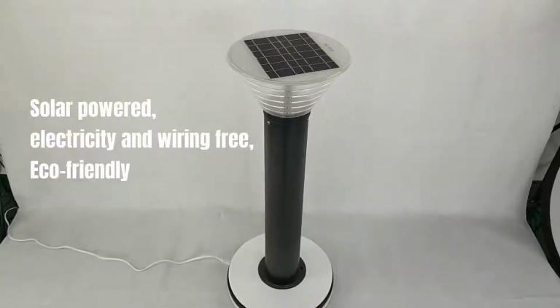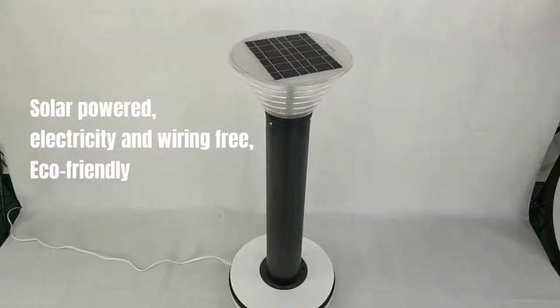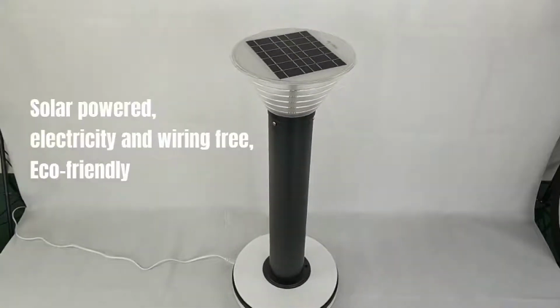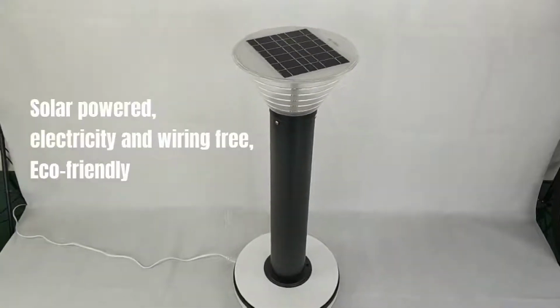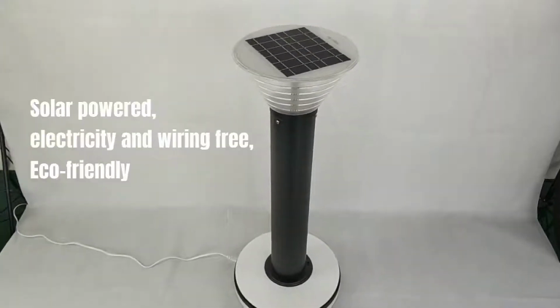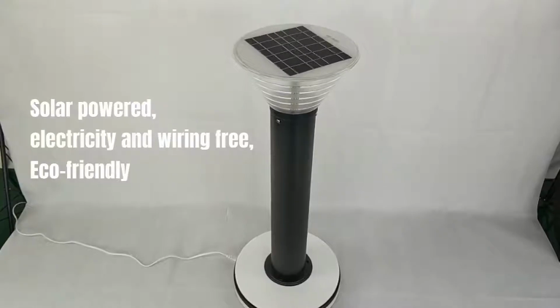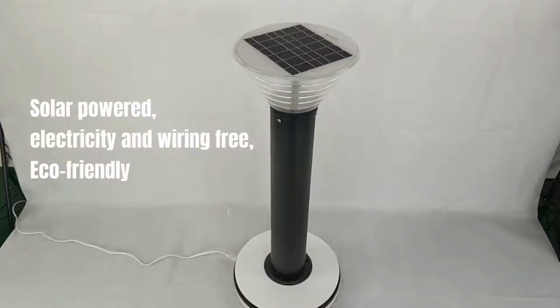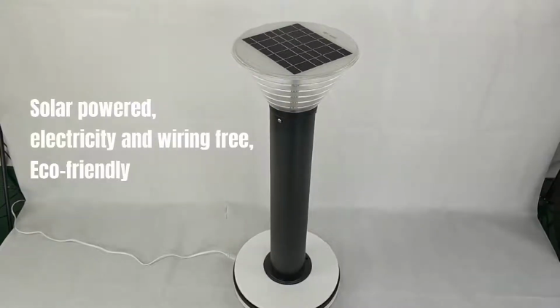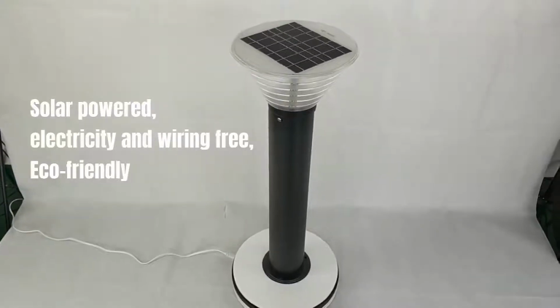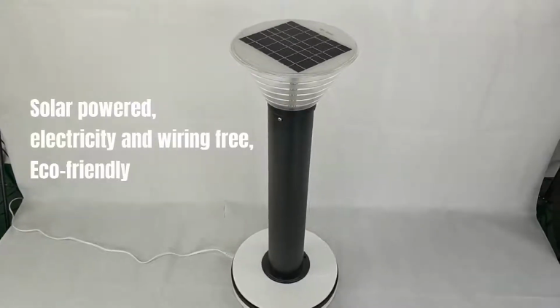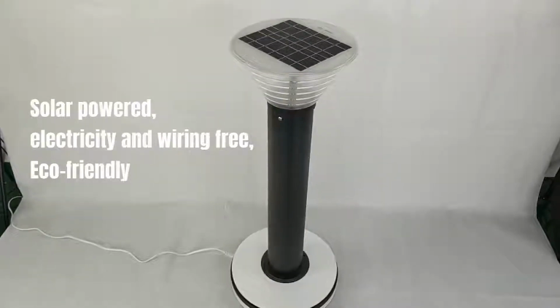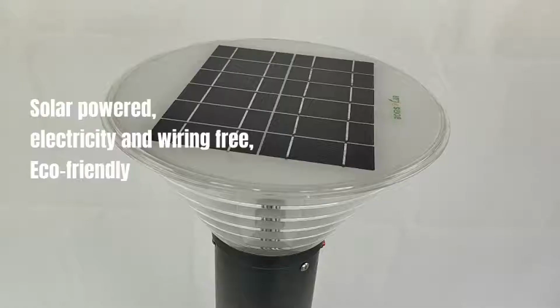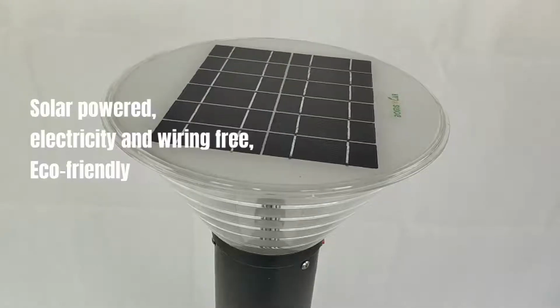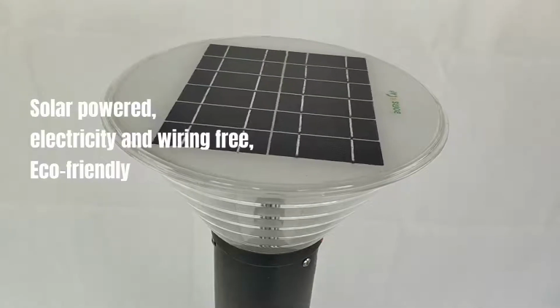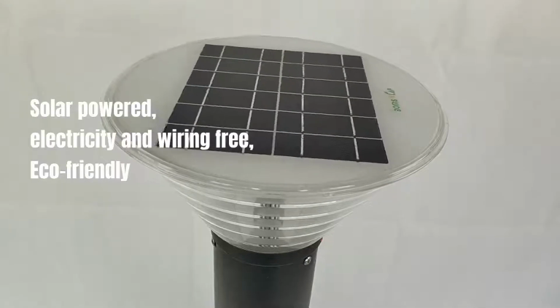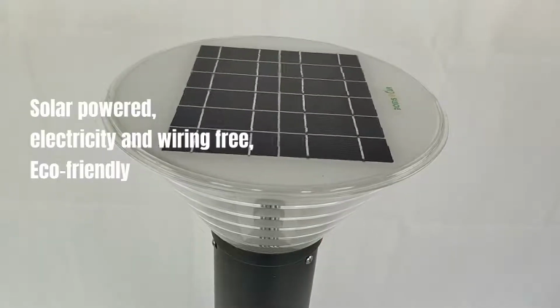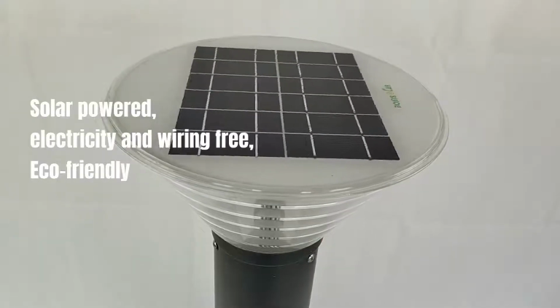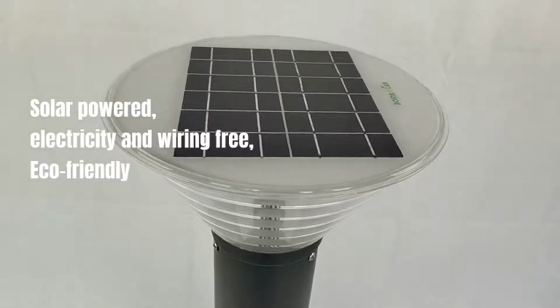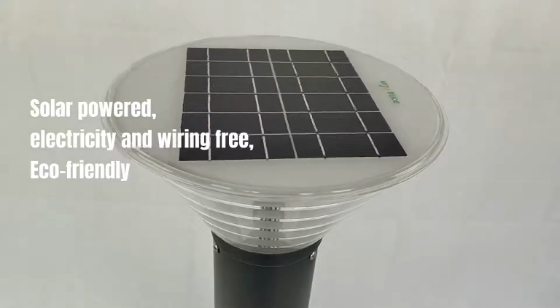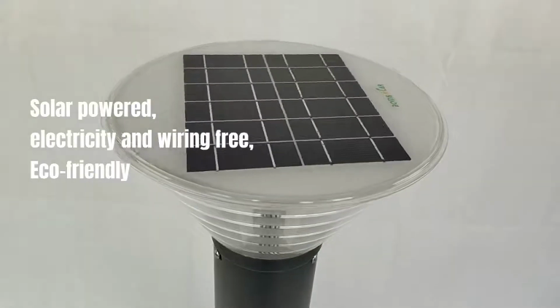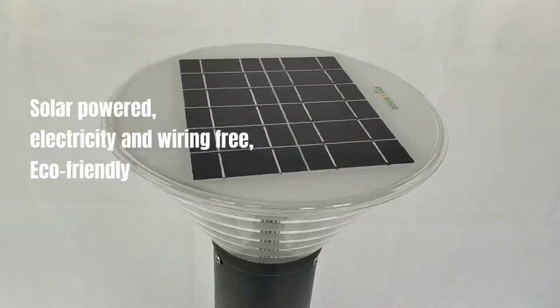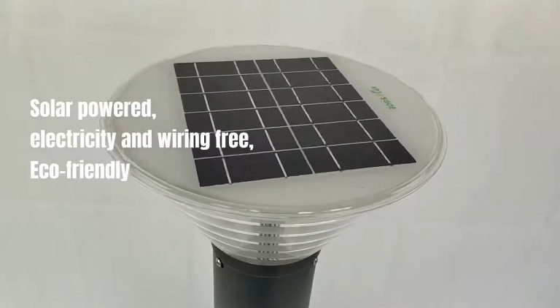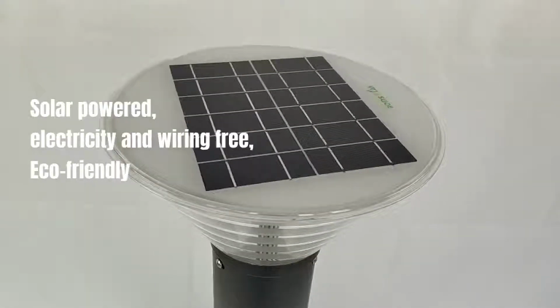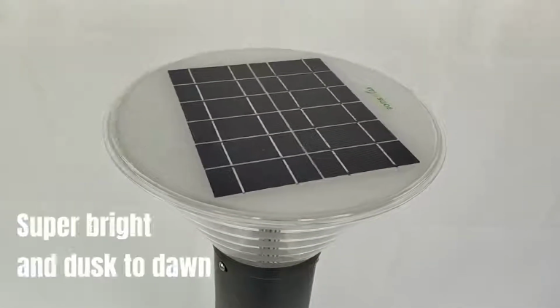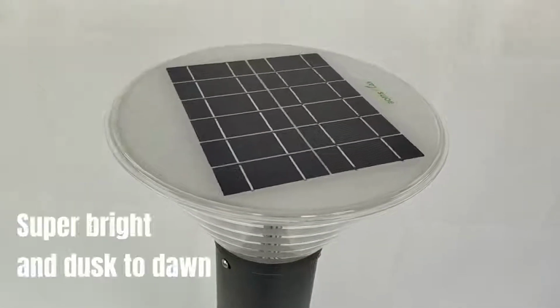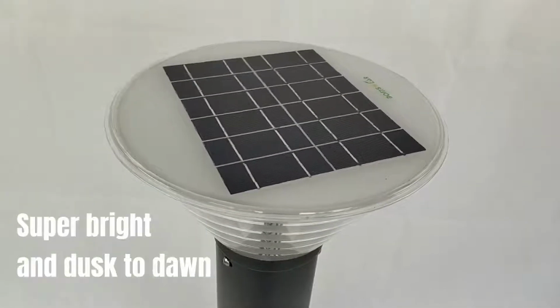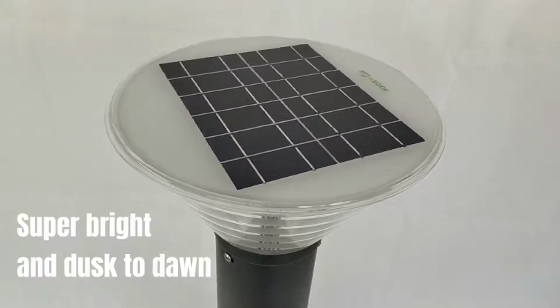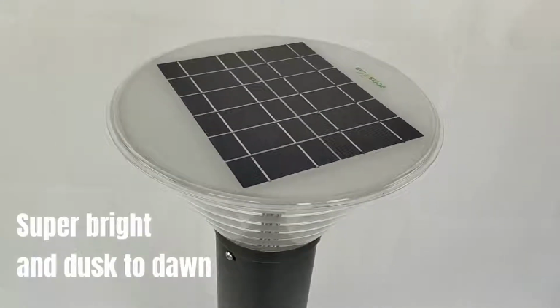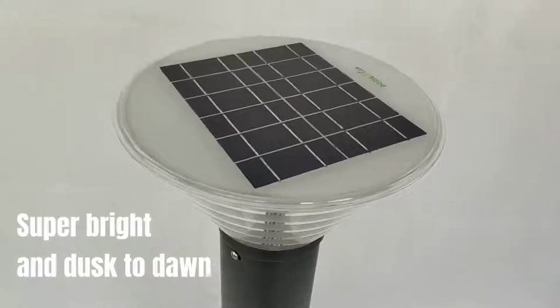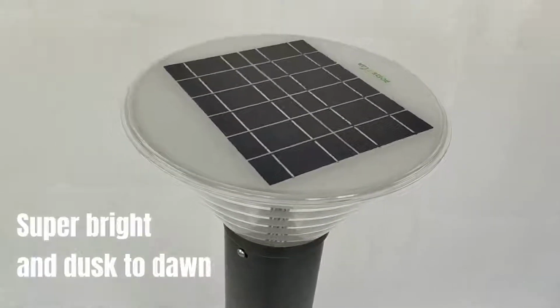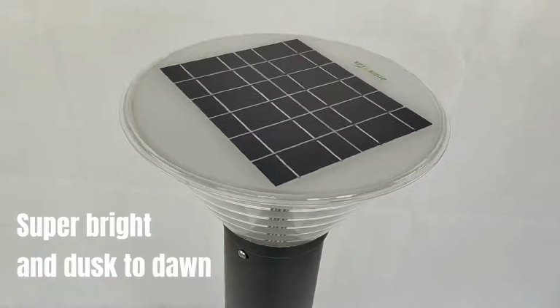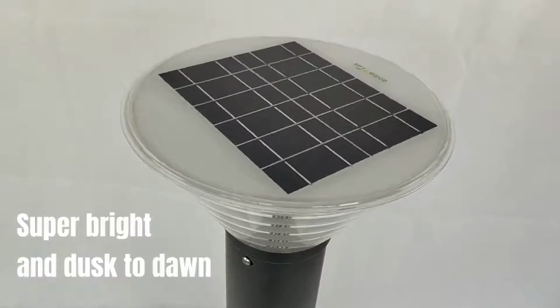Solar powered, electricity and wire-free, eco-friendly. Super bright dusk to dawn performance.